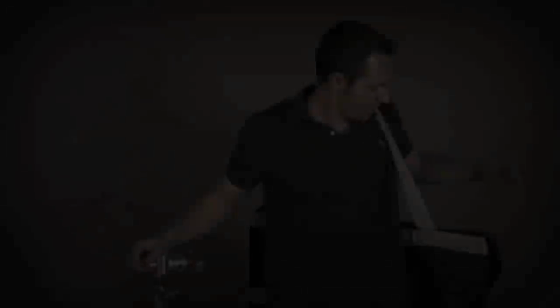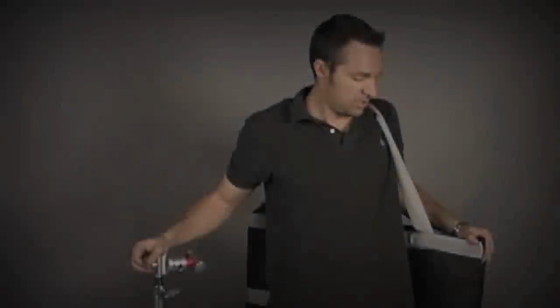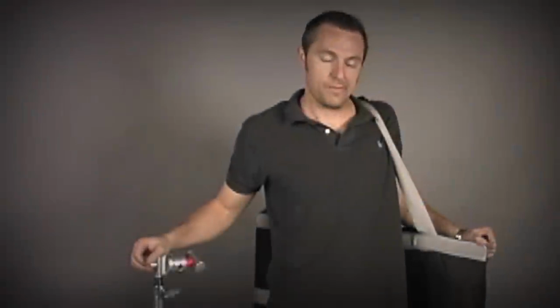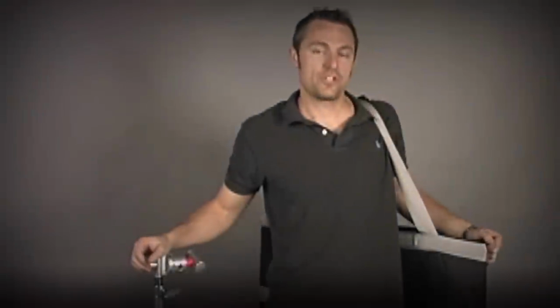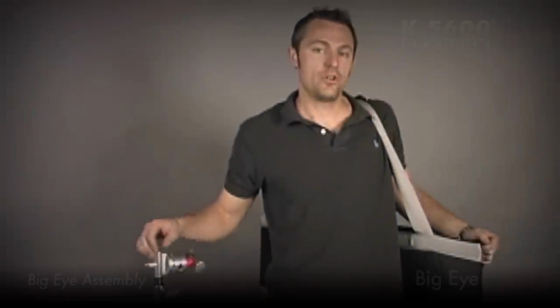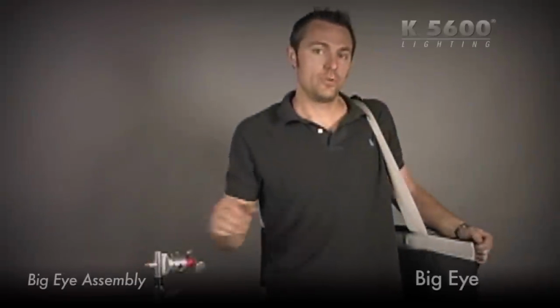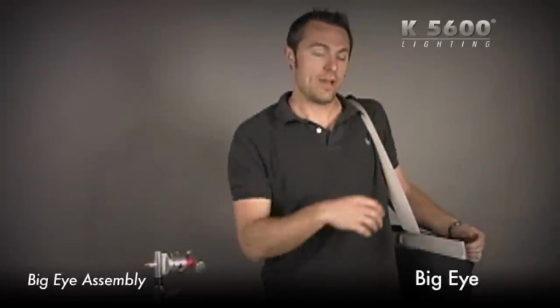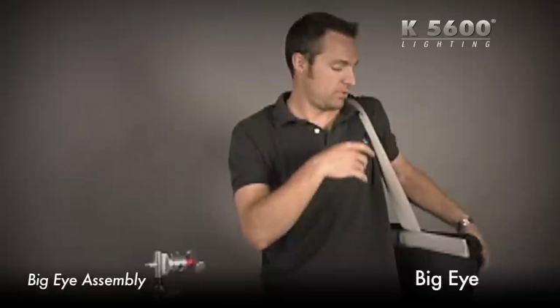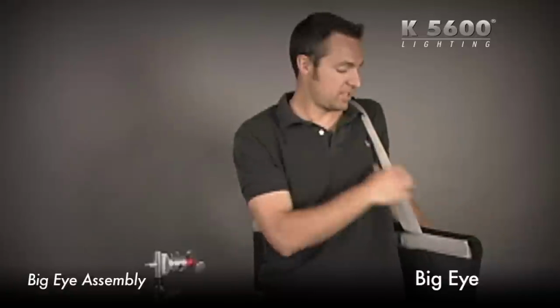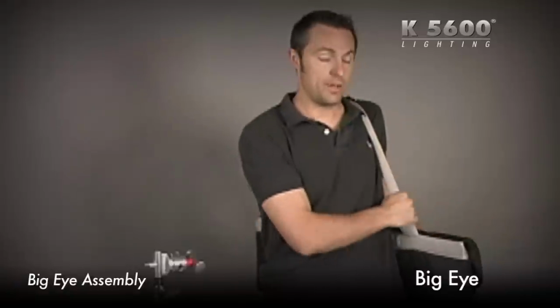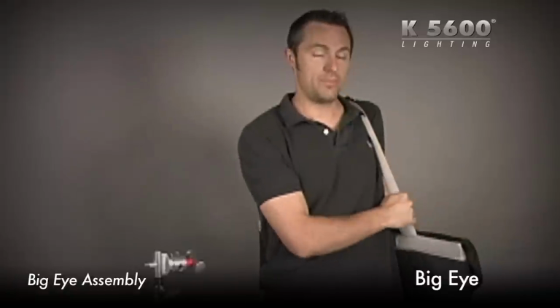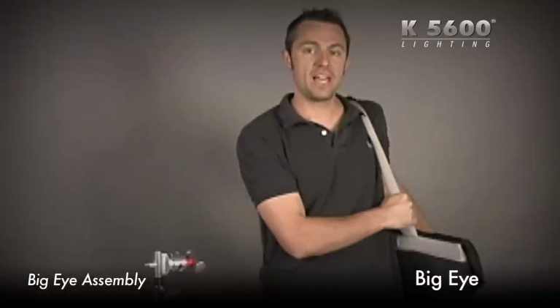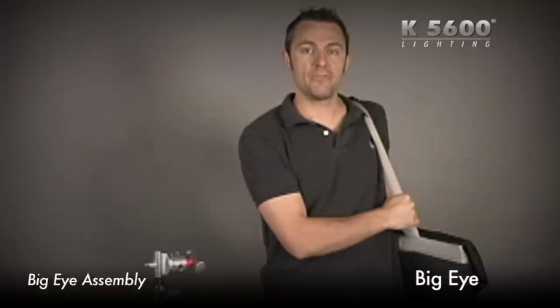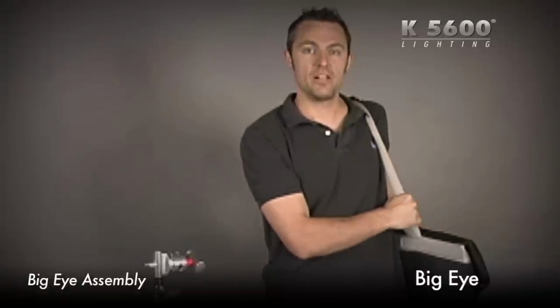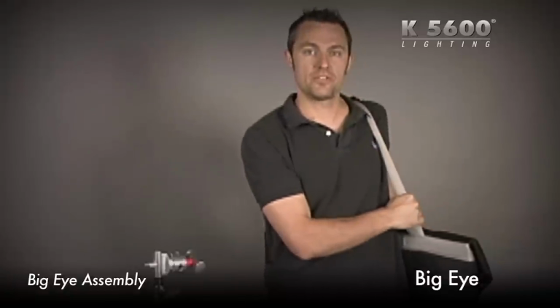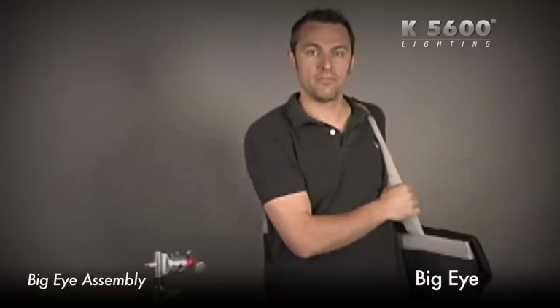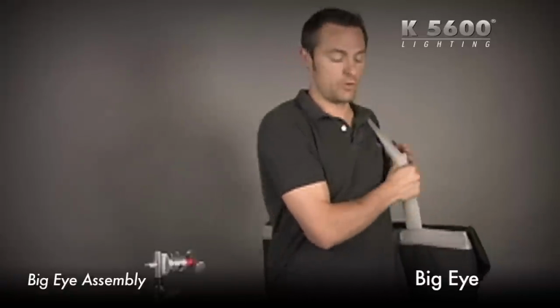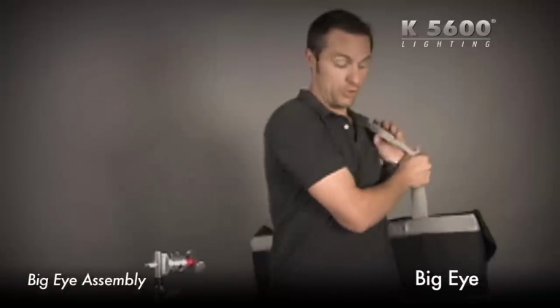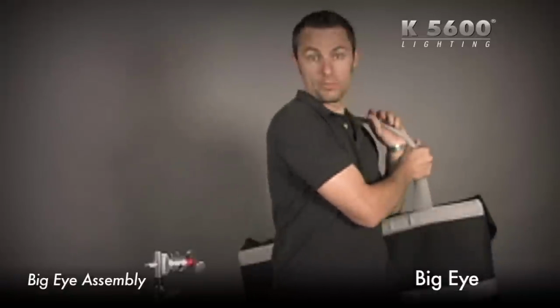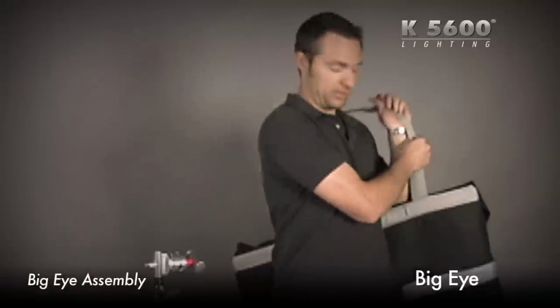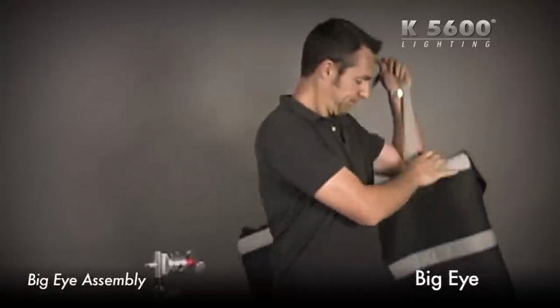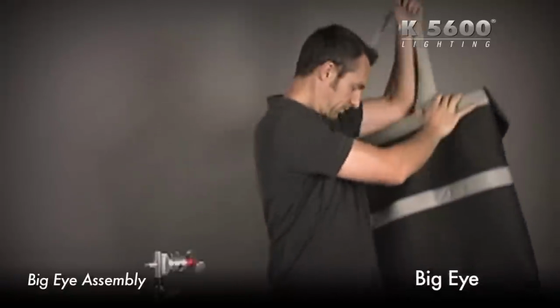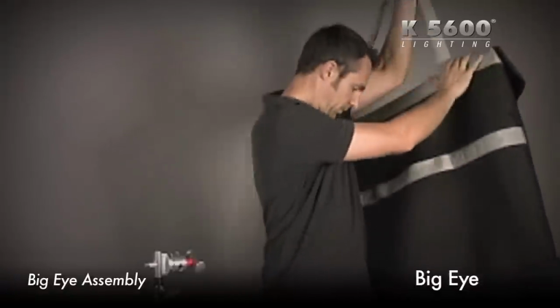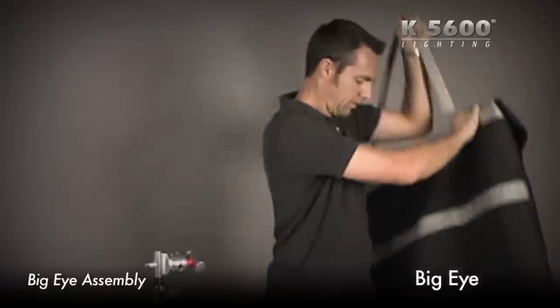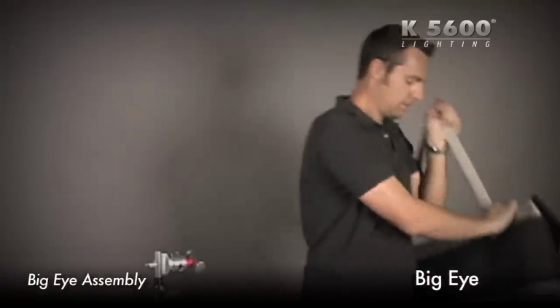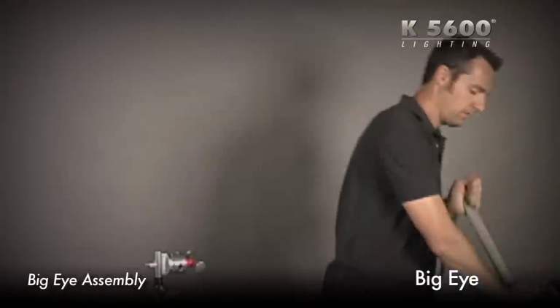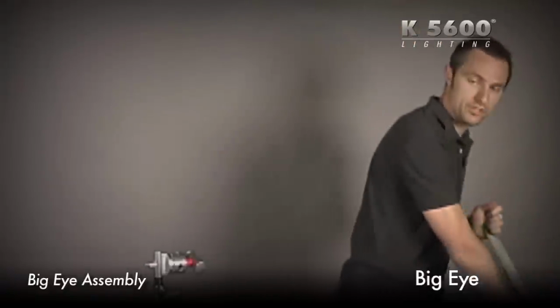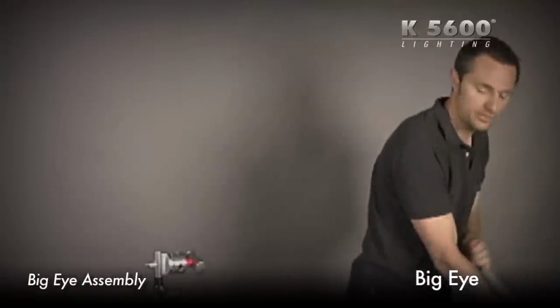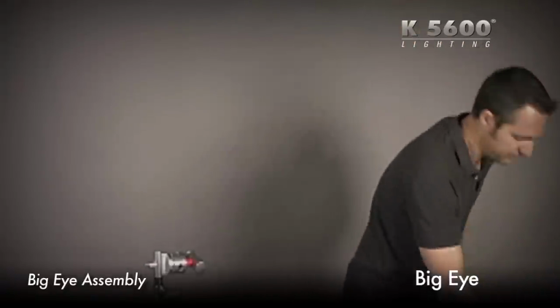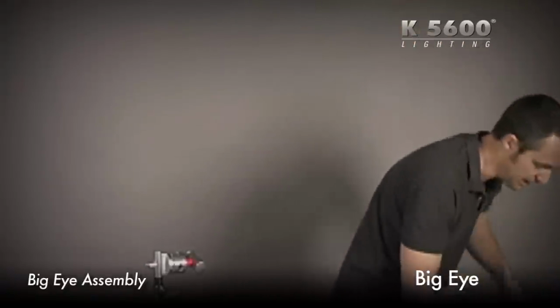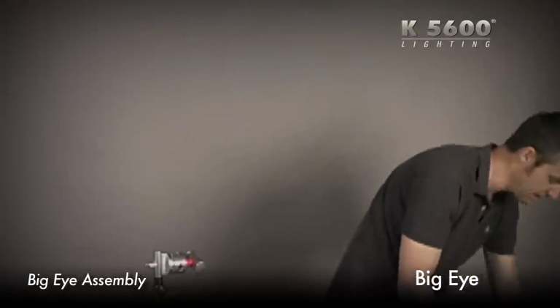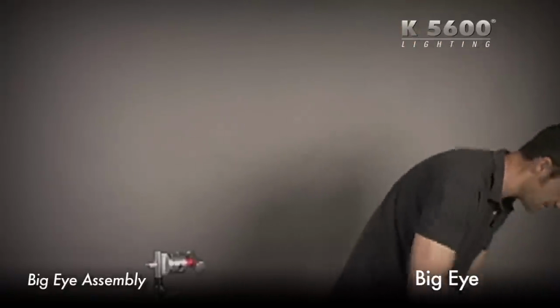Today I'm going to show you how to set up the Big Eye Fresnel instrument for your joker bug. First thing, take it out of the case.